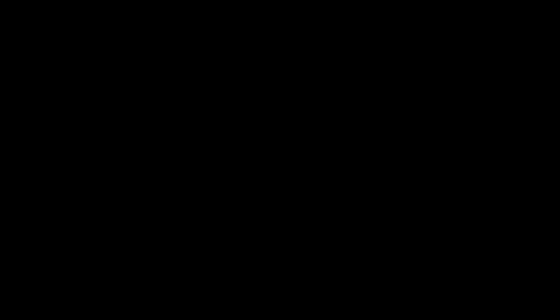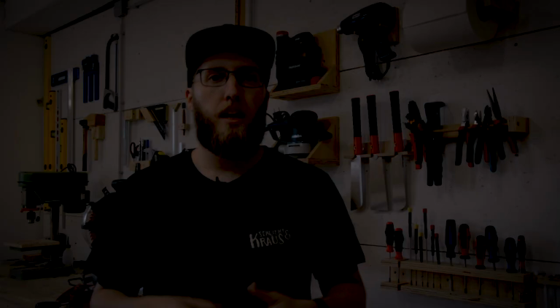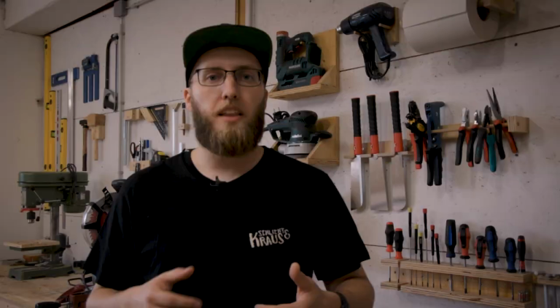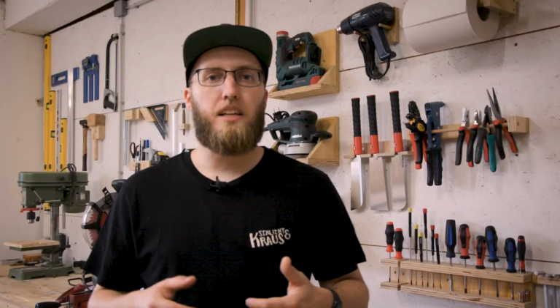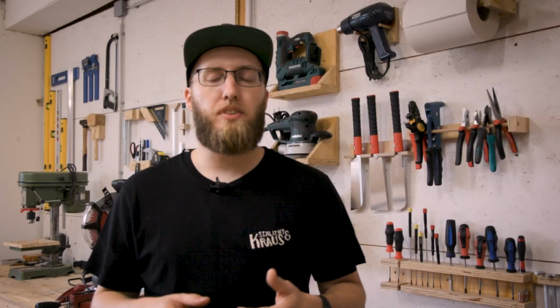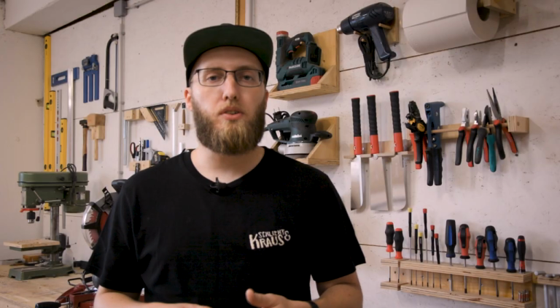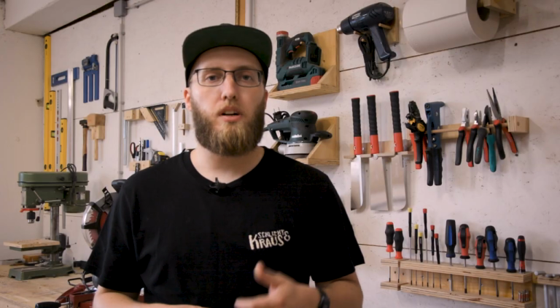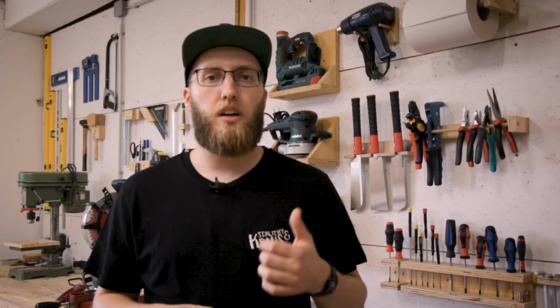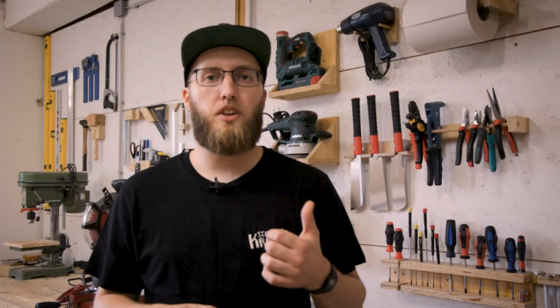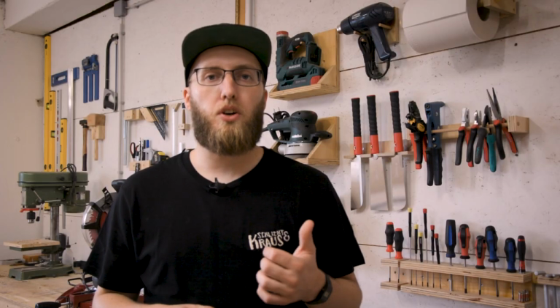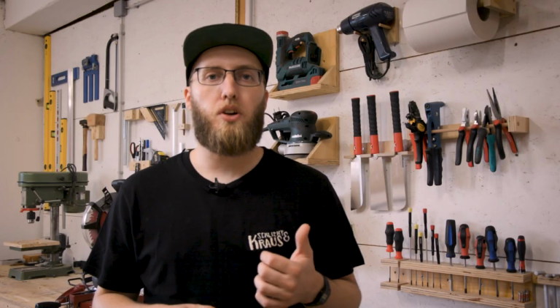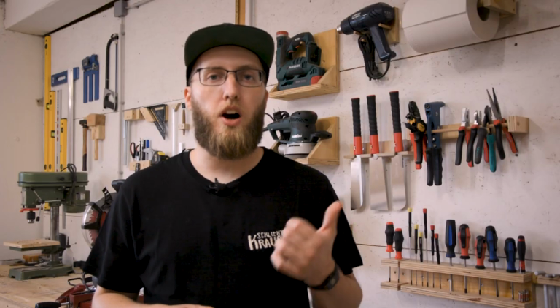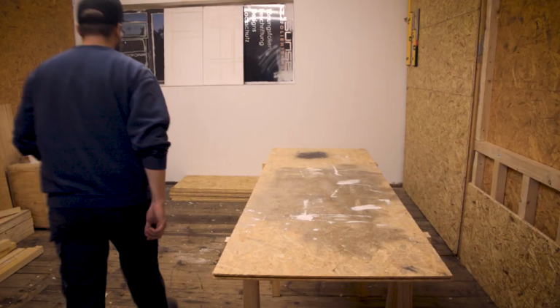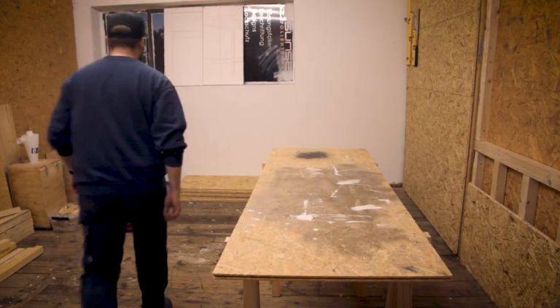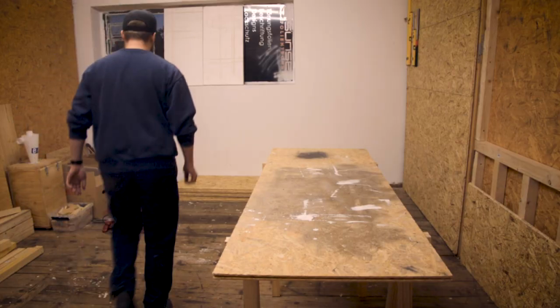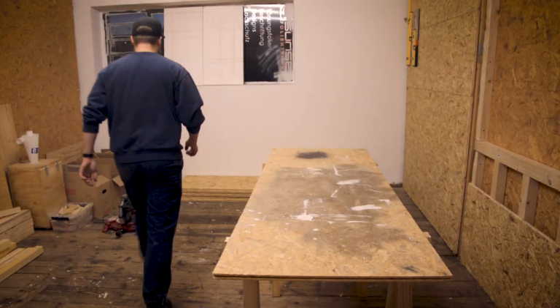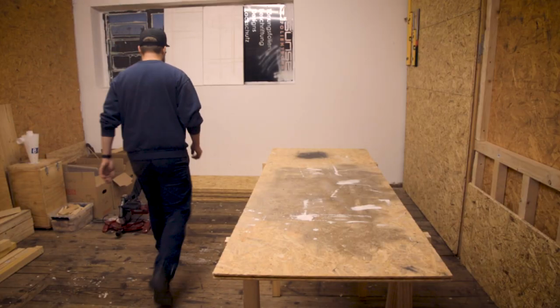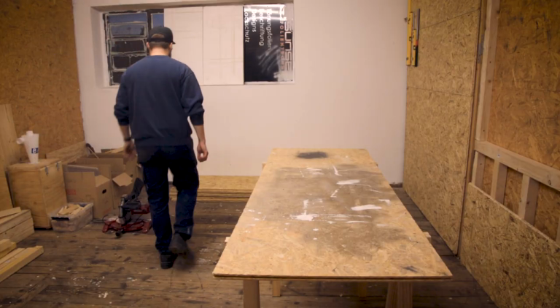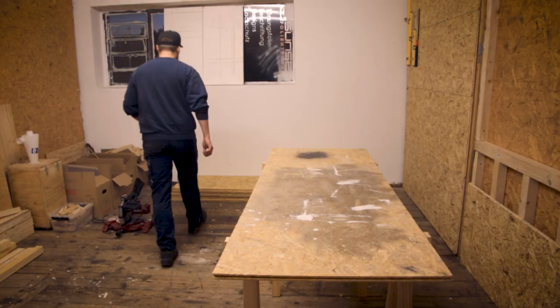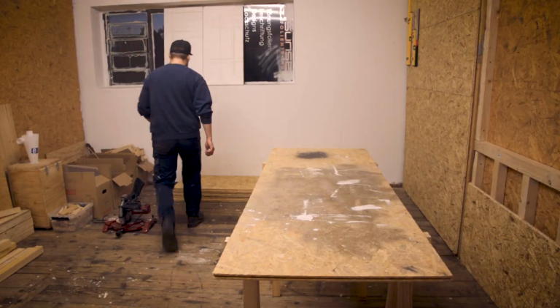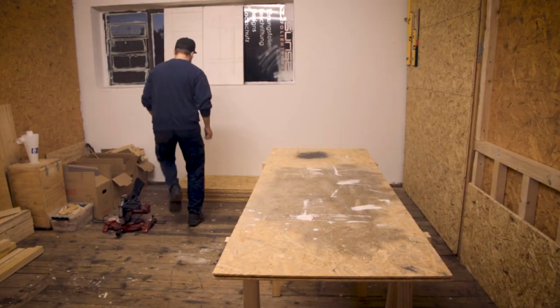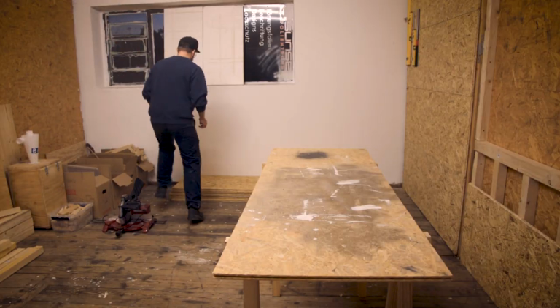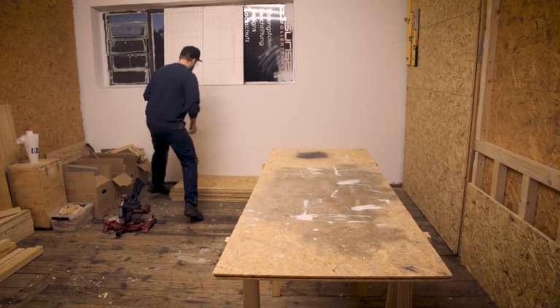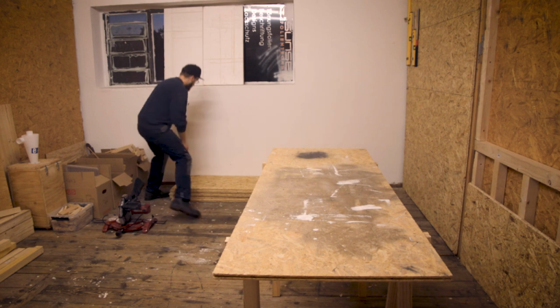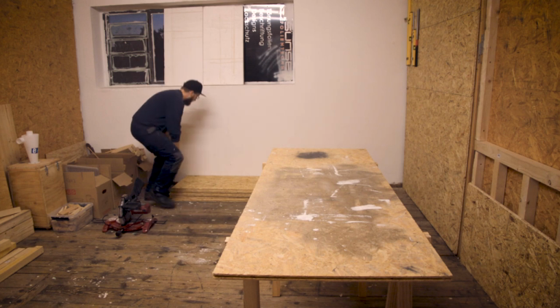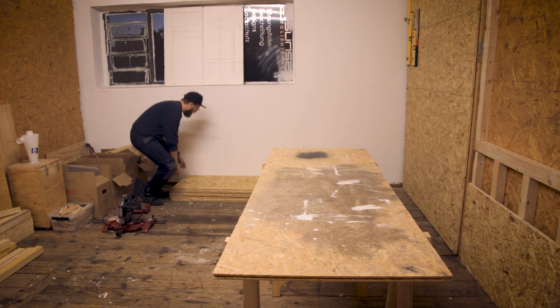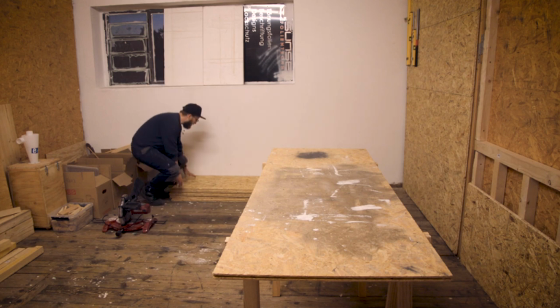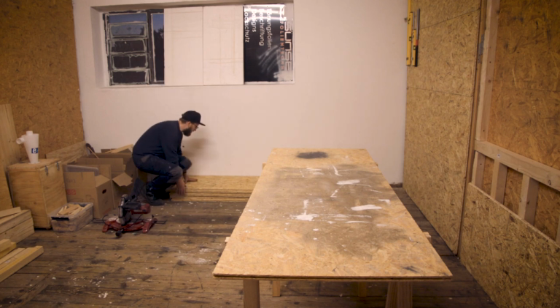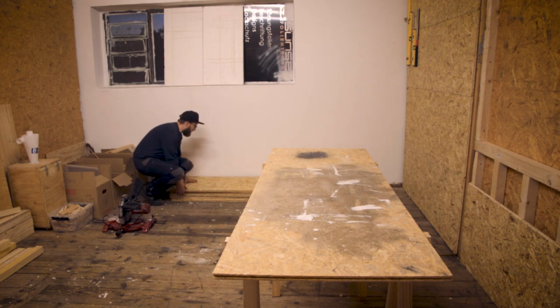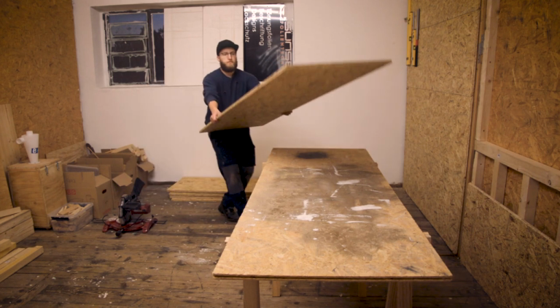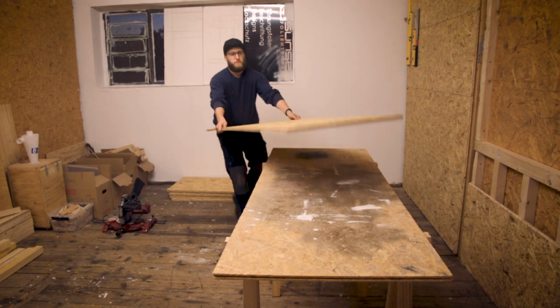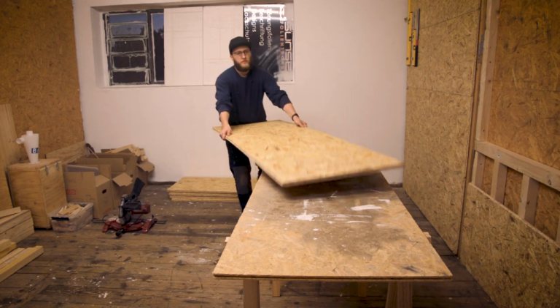In the last video I showed you how I prepared this right-hand side wall so I can mount a workbench to it.